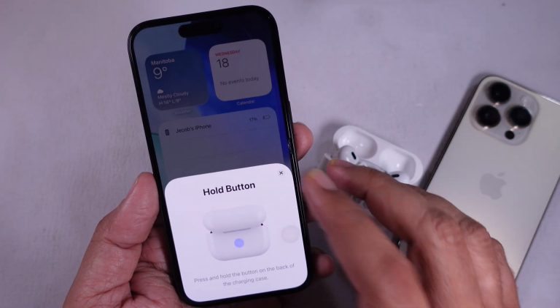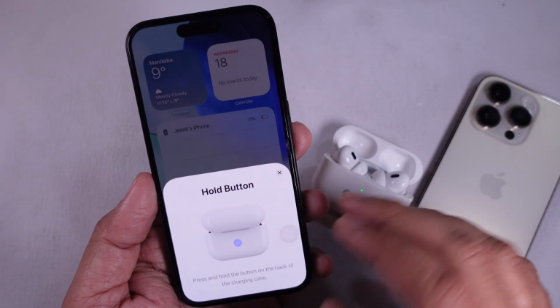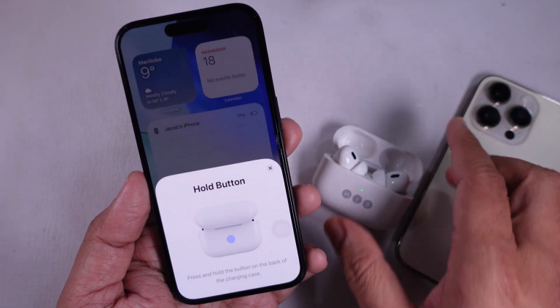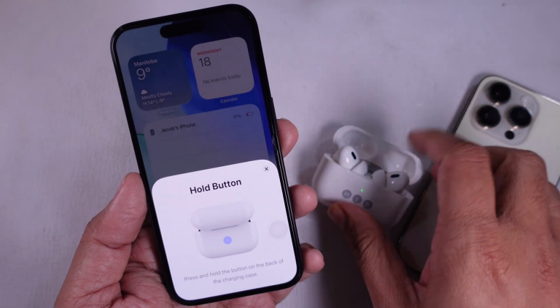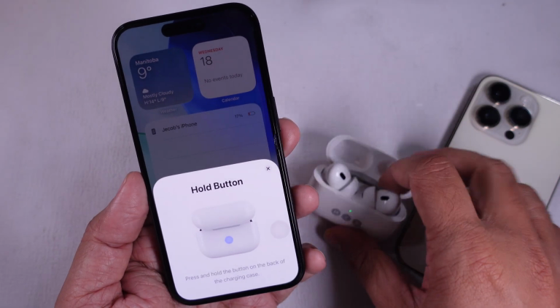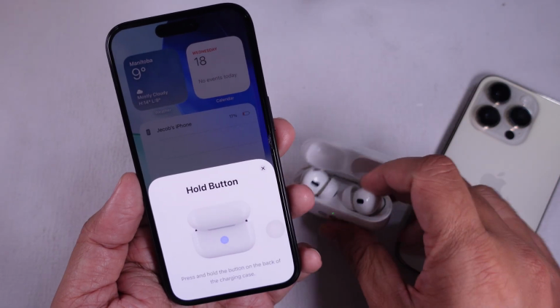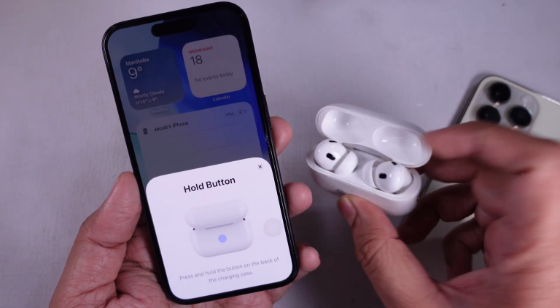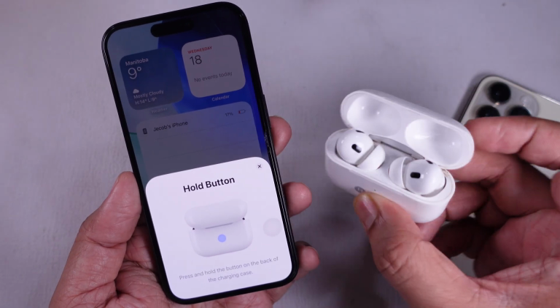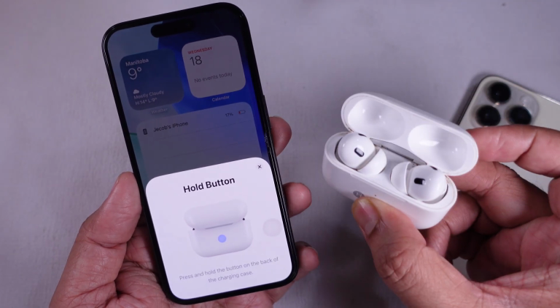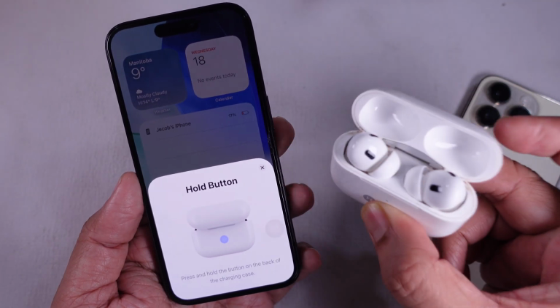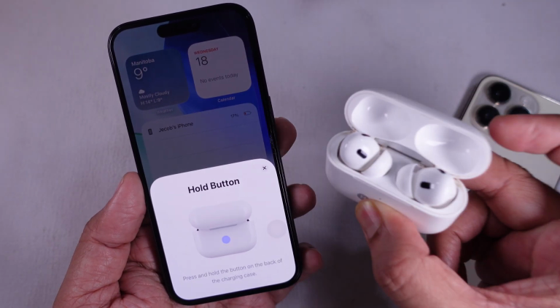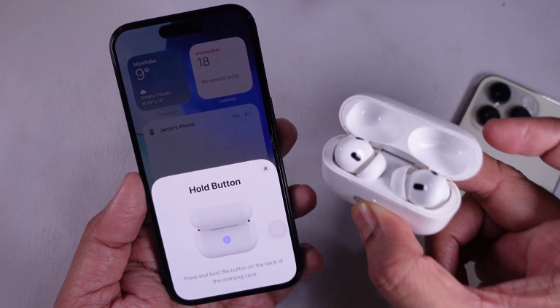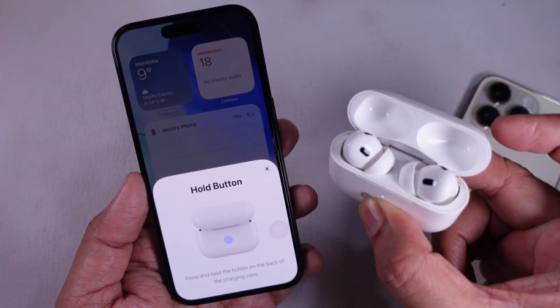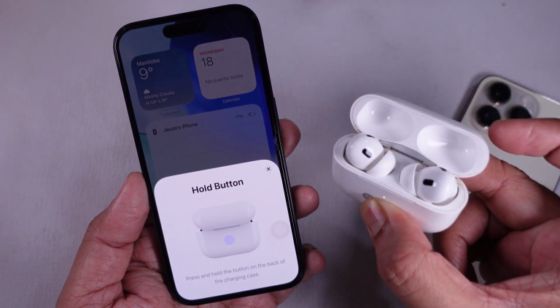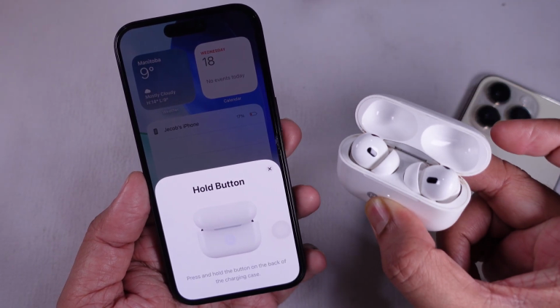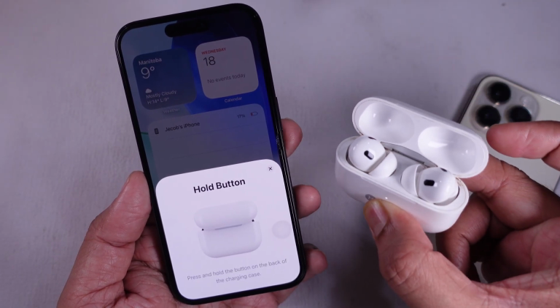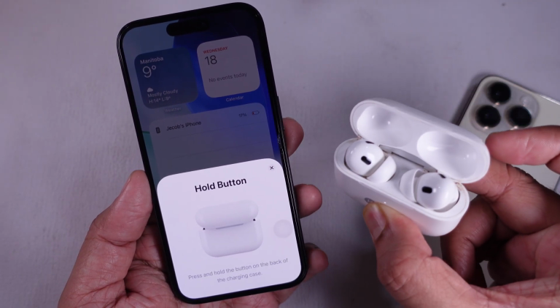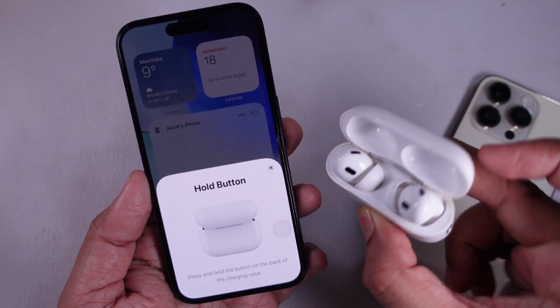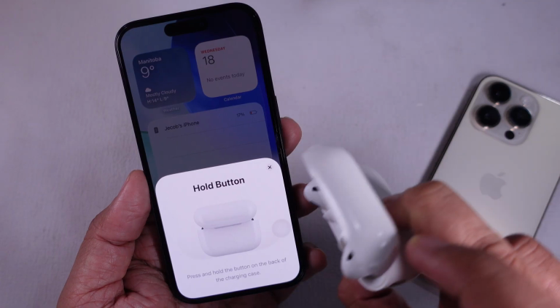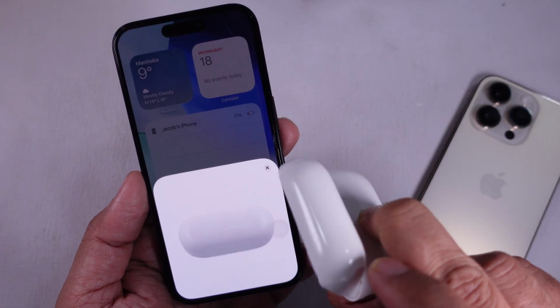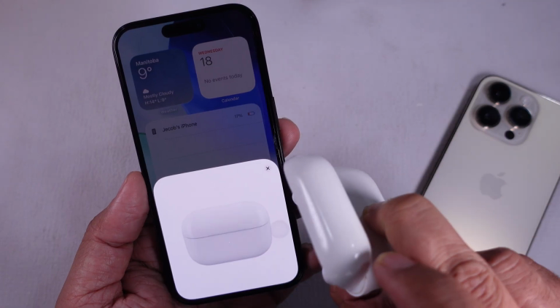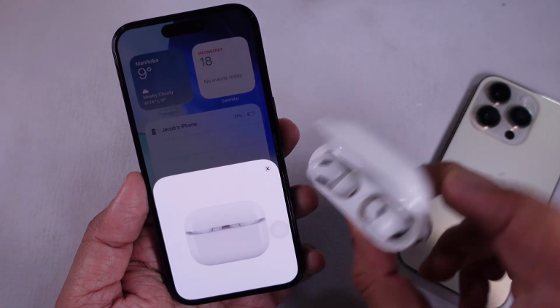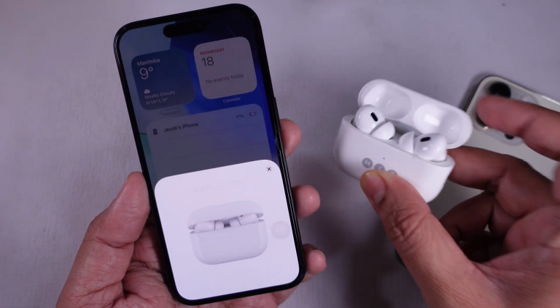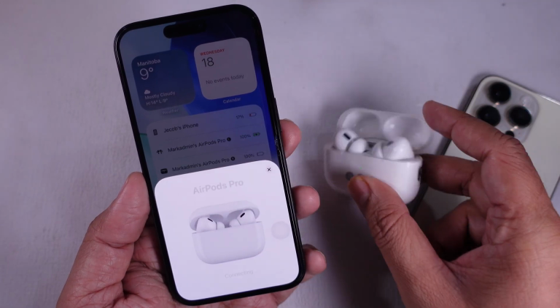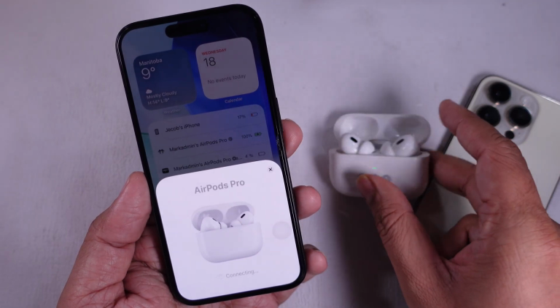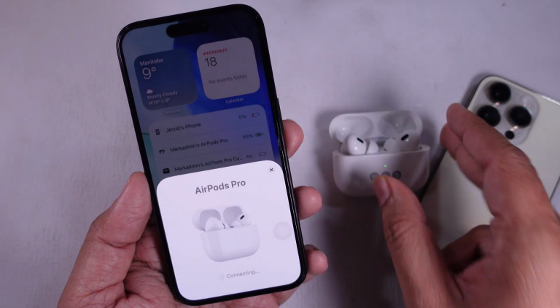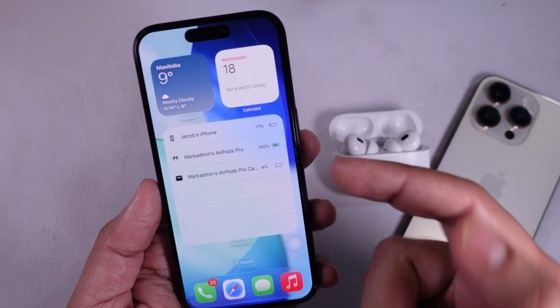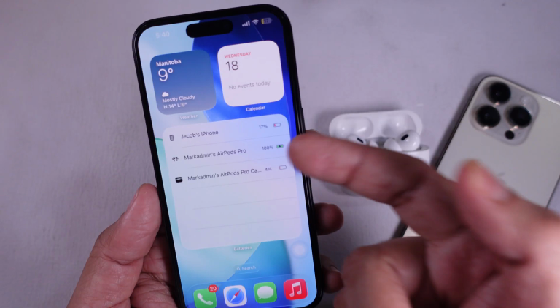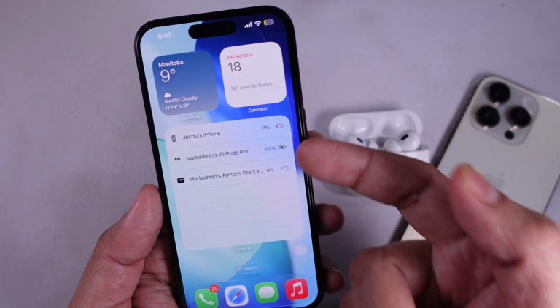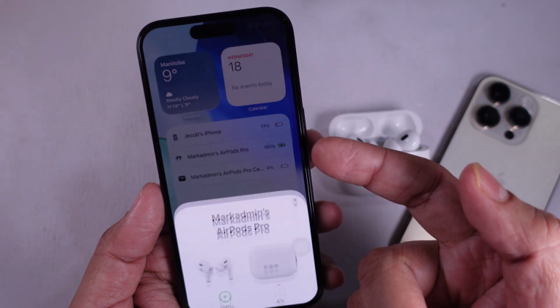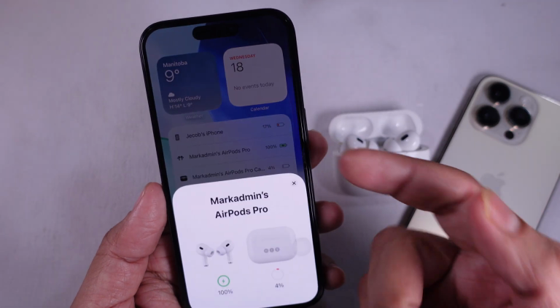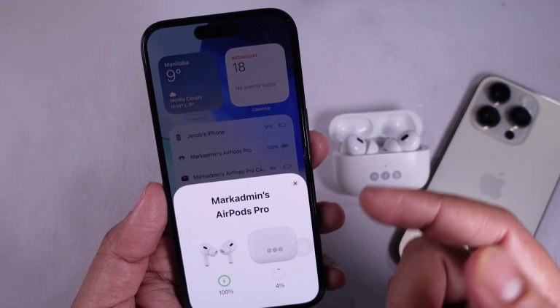That's it. You probably didn't know it was that easy. If you found this helpful, you might want to check out our other iPhone tips. Thanks for watching.